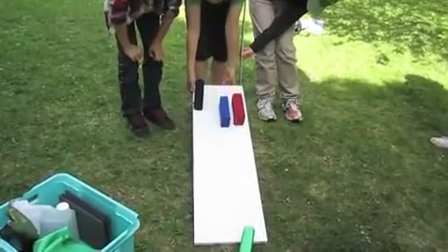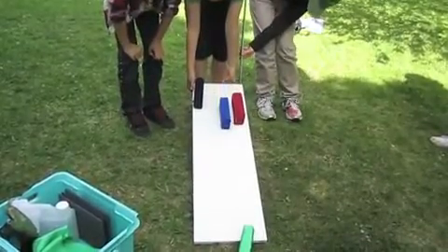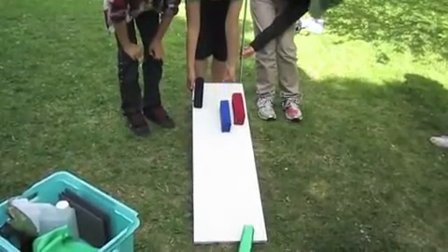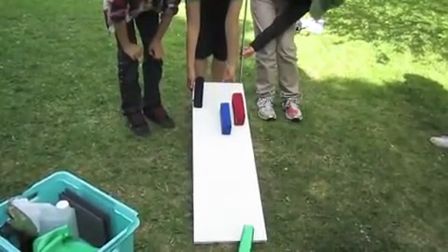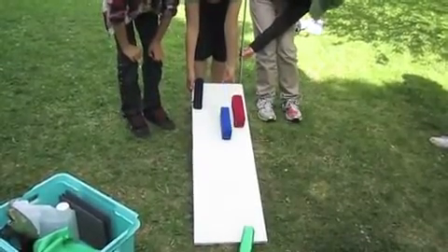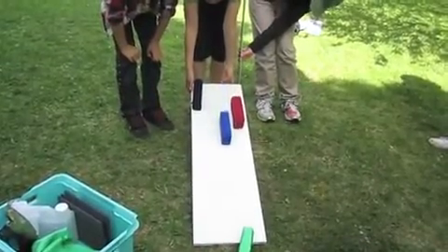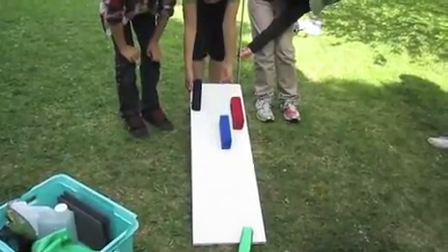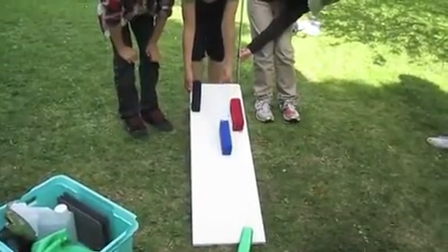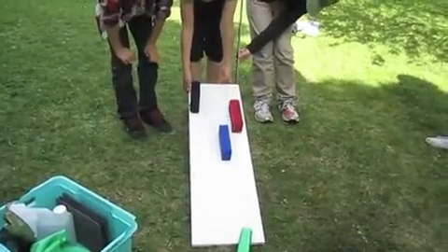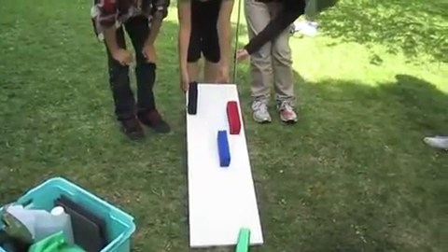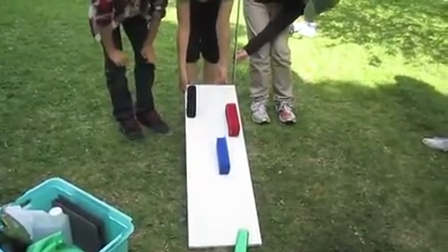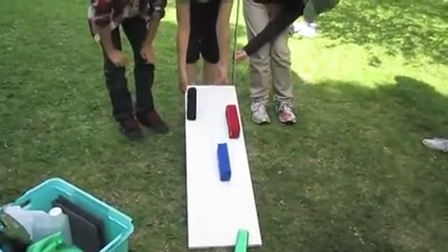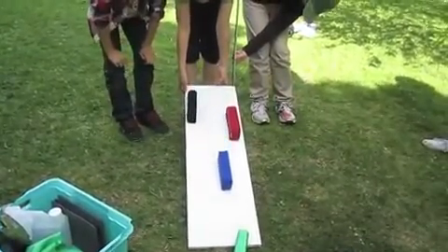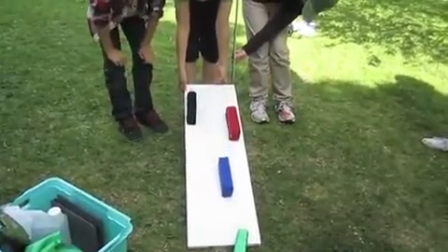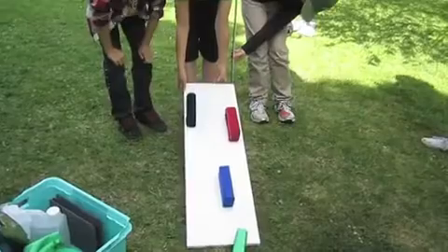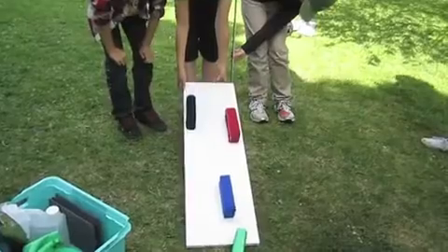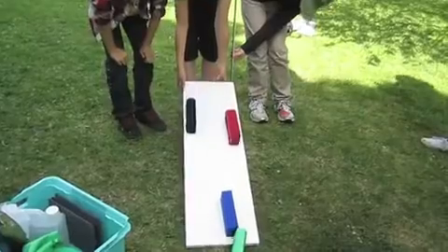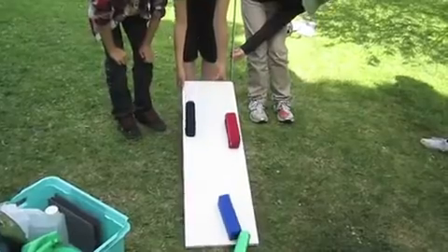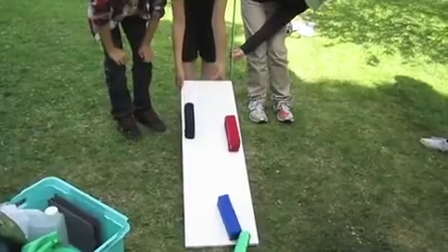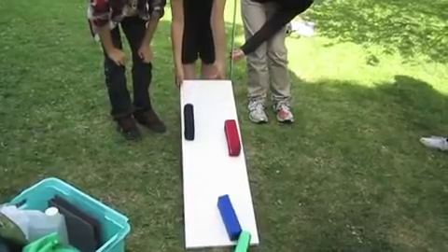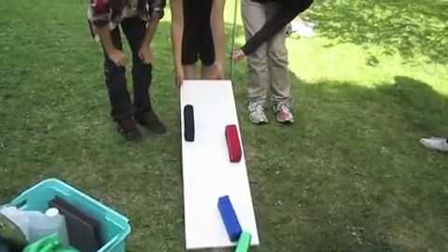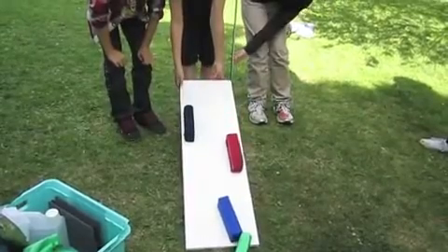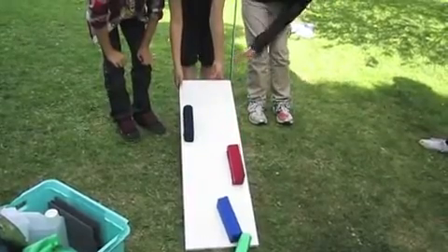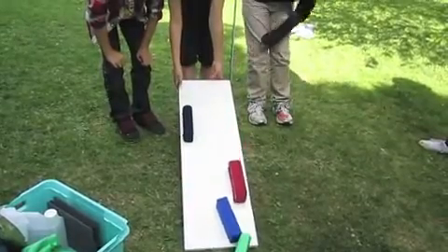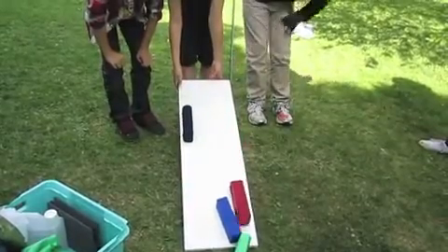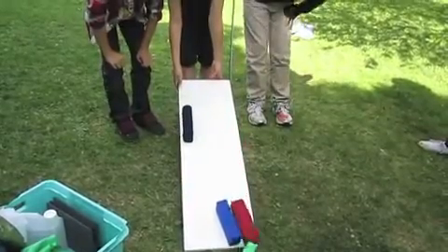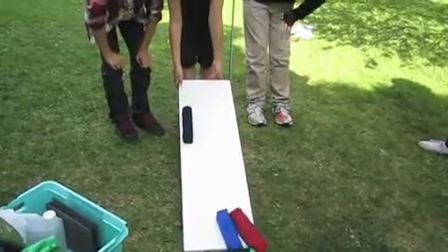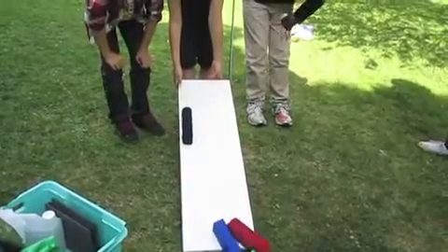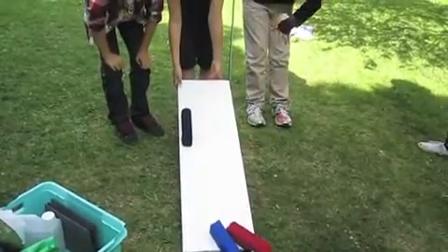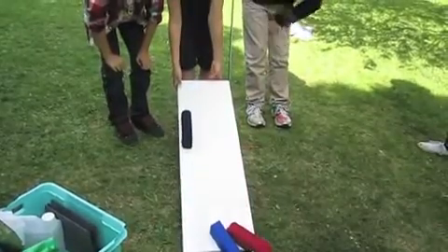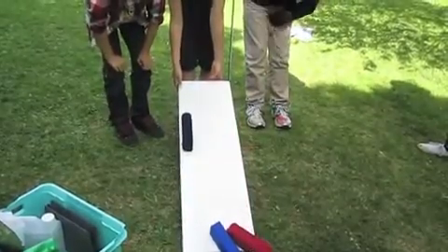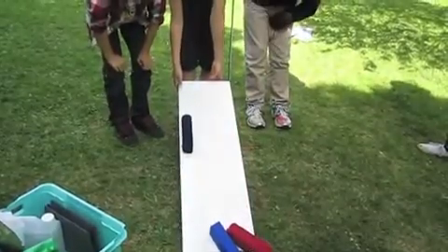The four blocks were covered in different materials. Which would come down first?